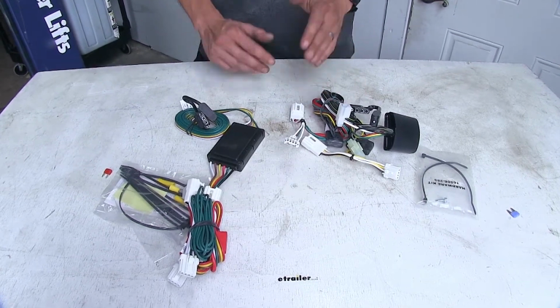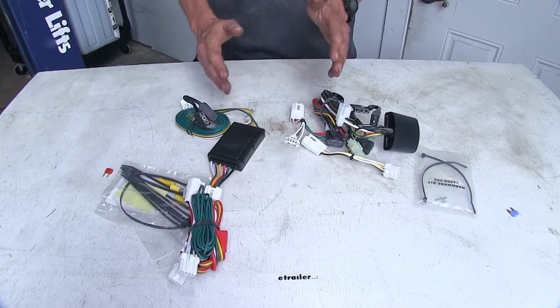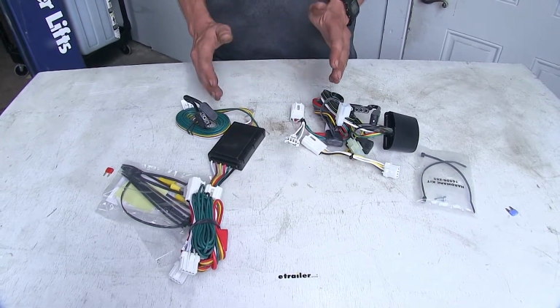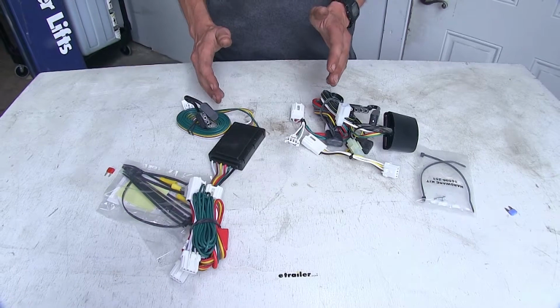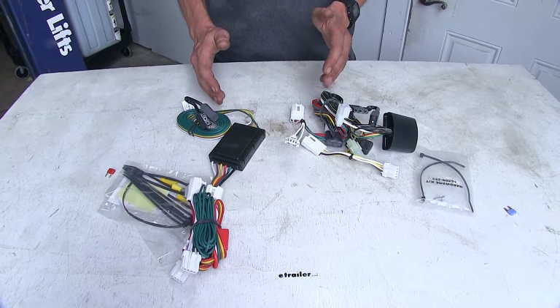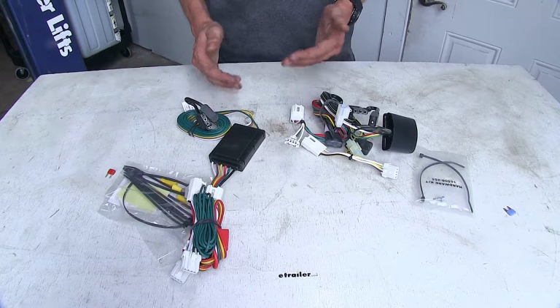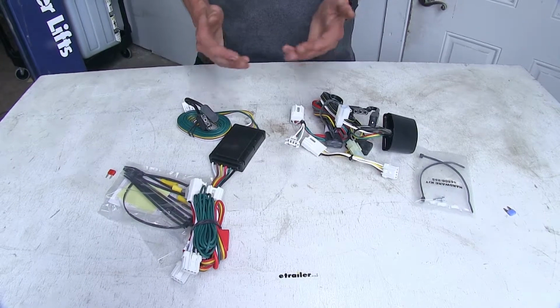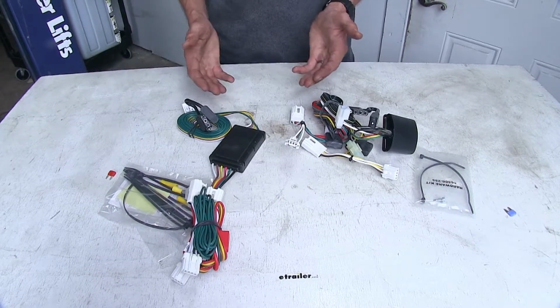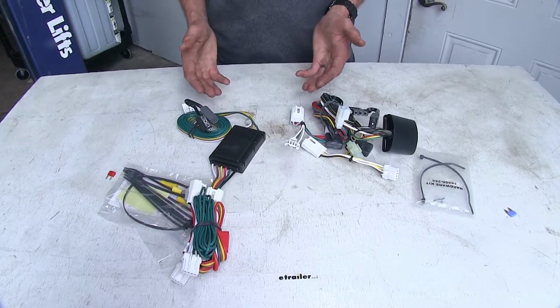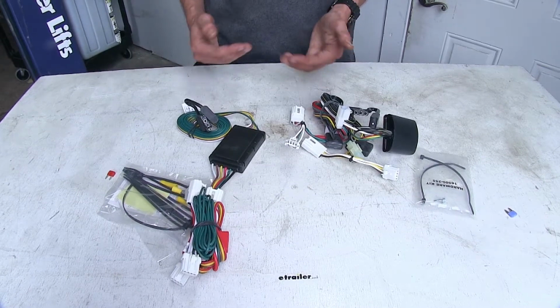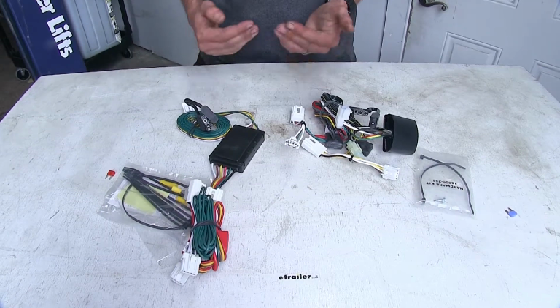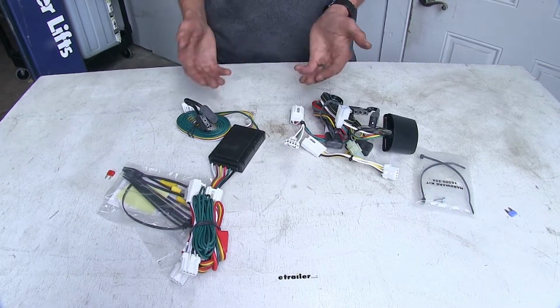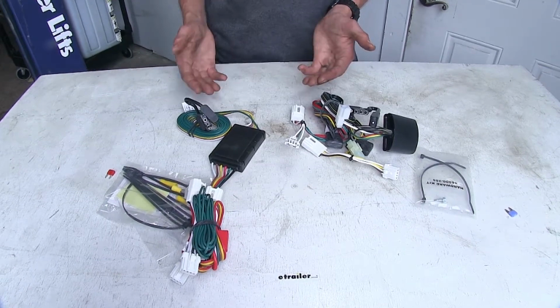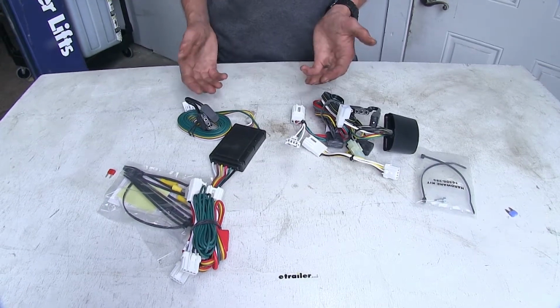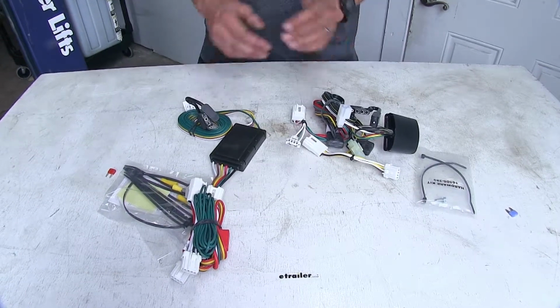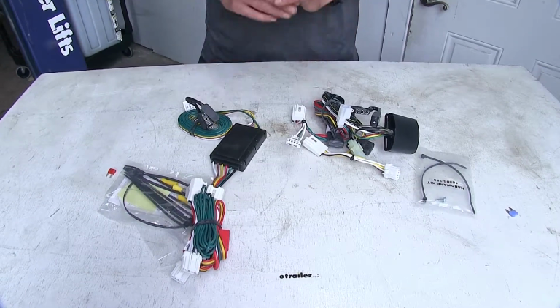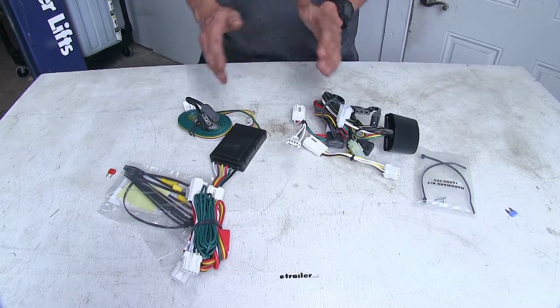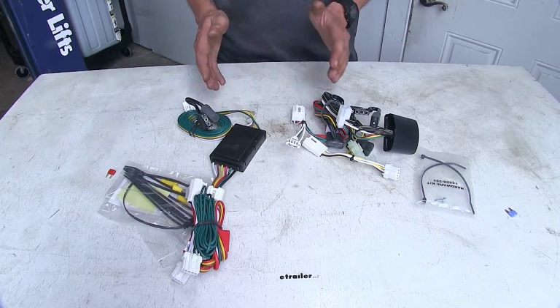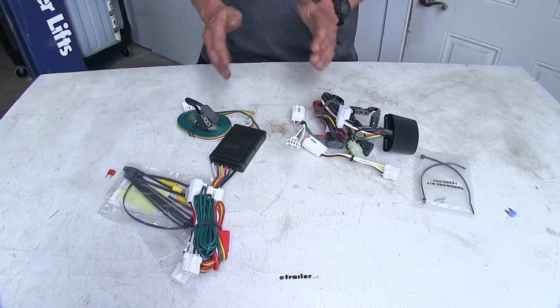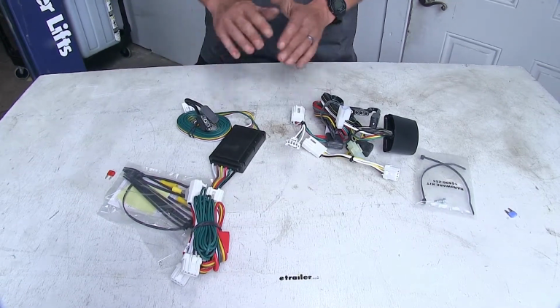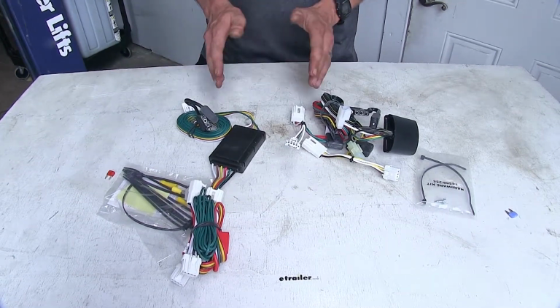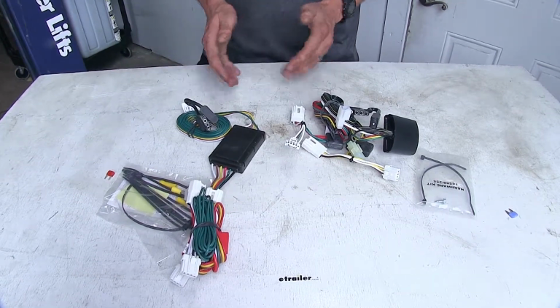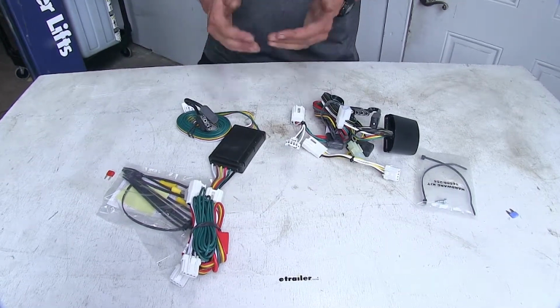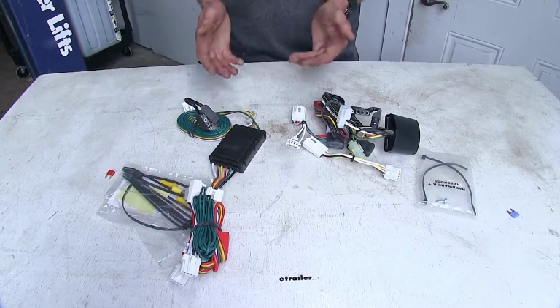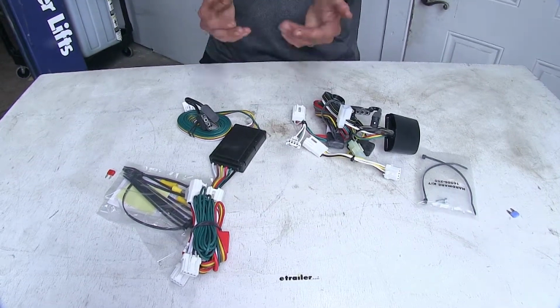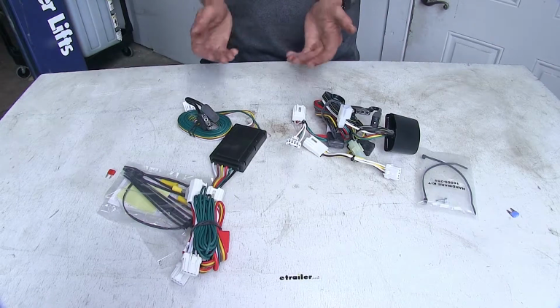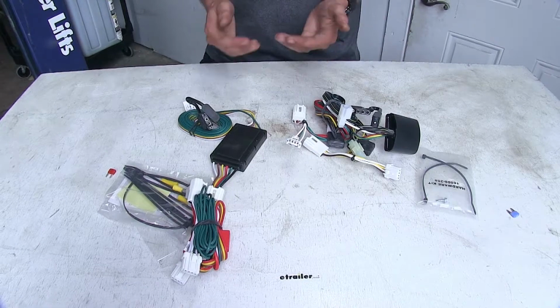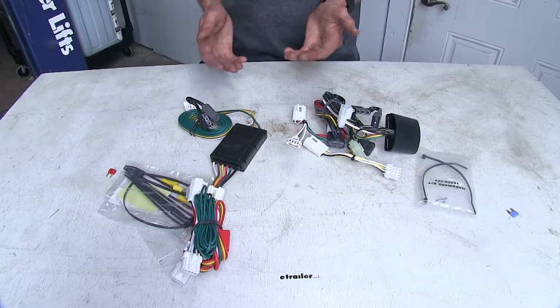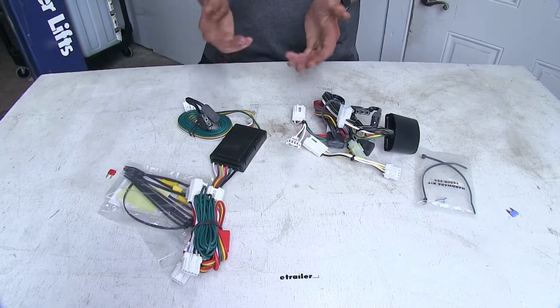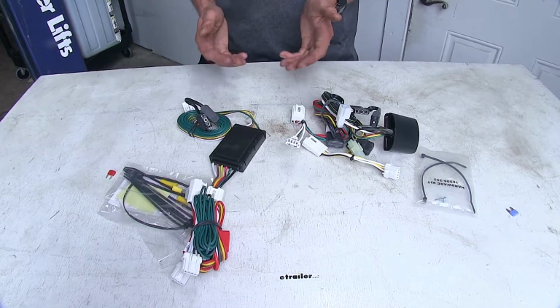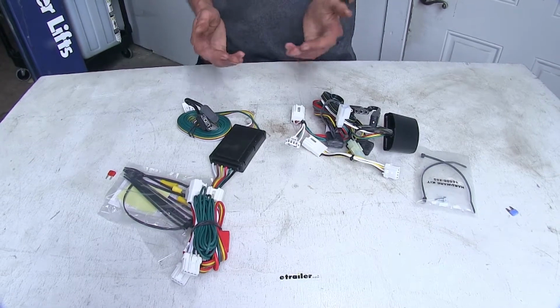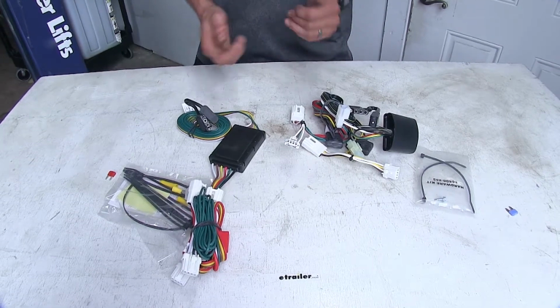Of both these wiring harnesses though, if we're towing a small trailer that has LED lights, we really shouldn't have any problems because LED lights do draw significantly less power.